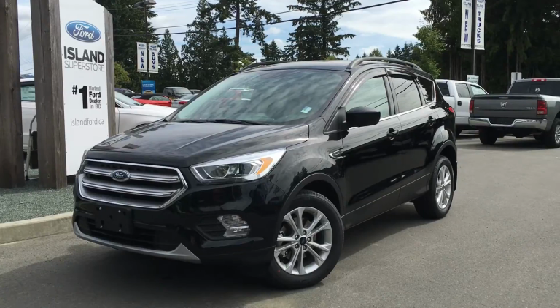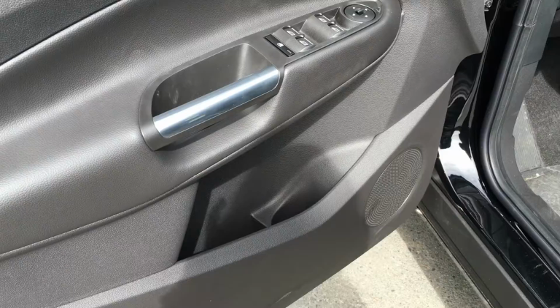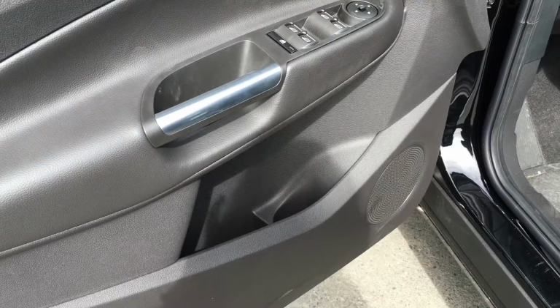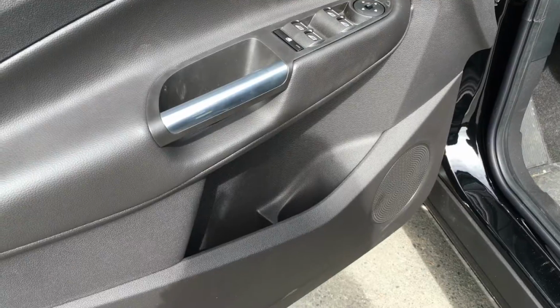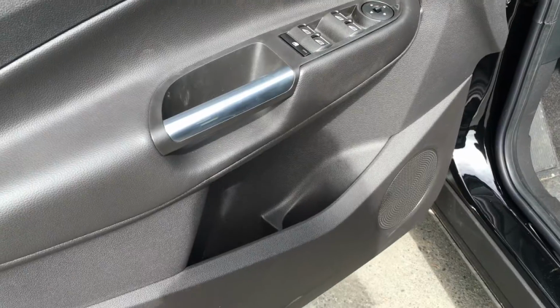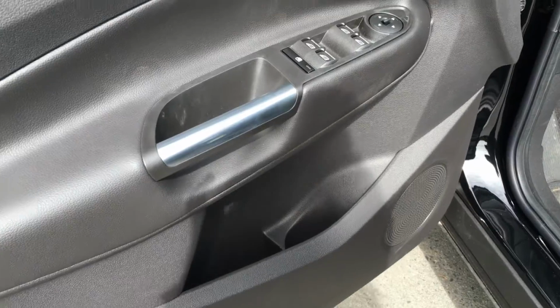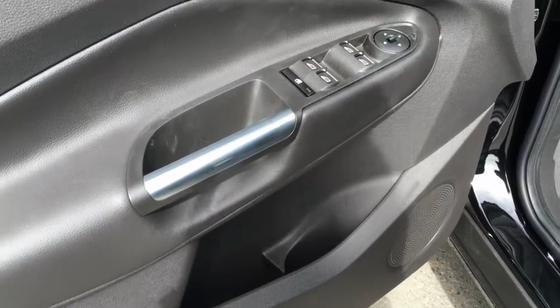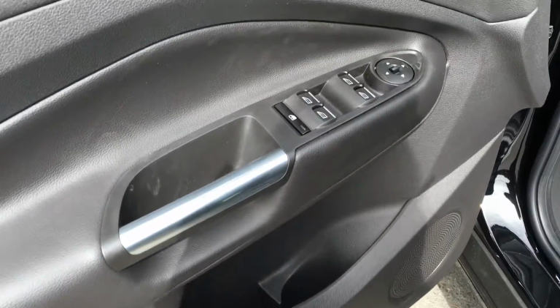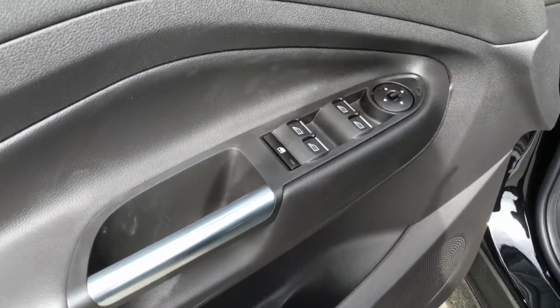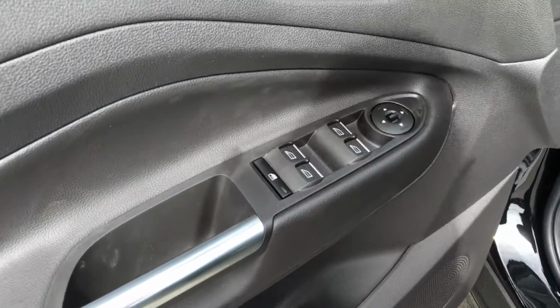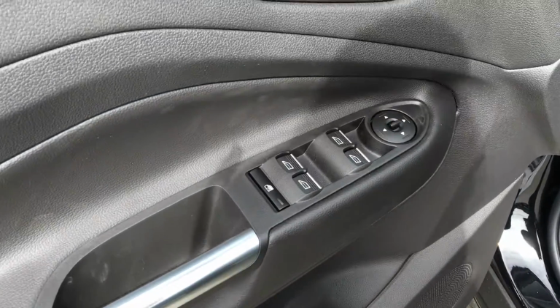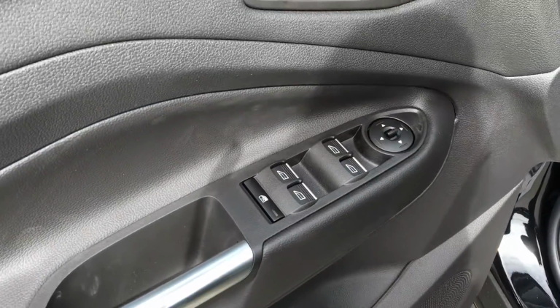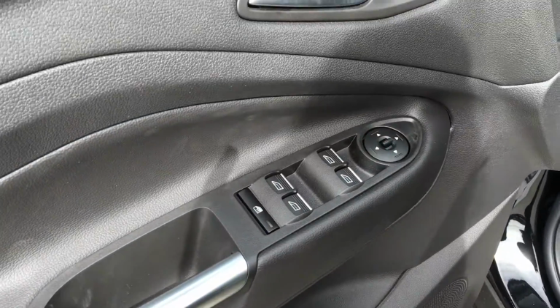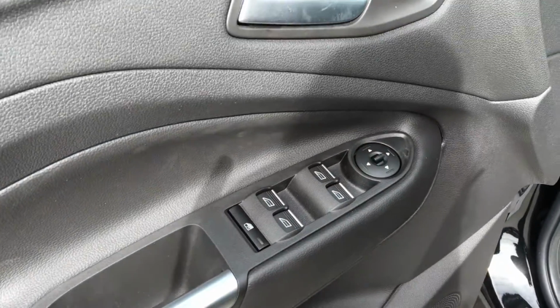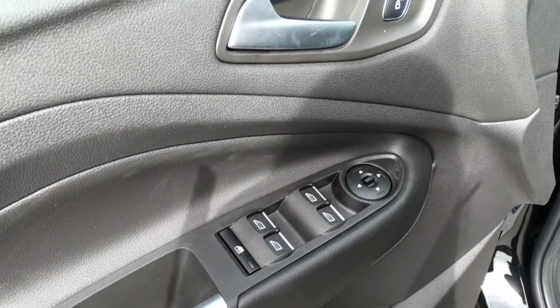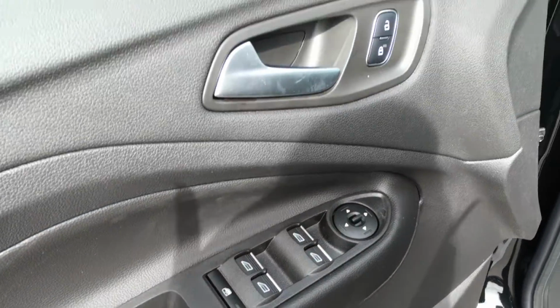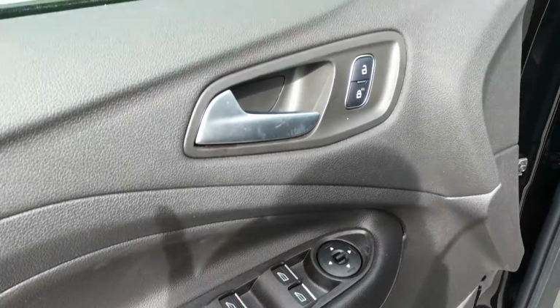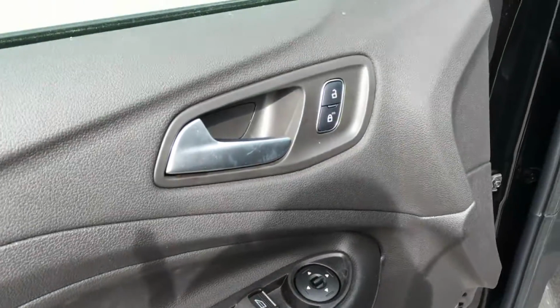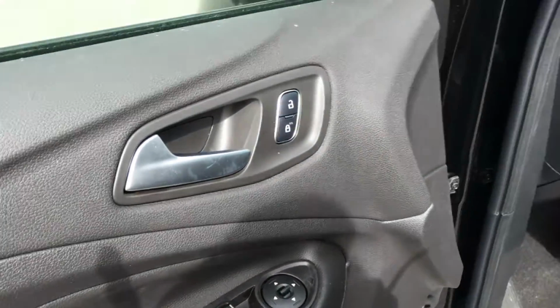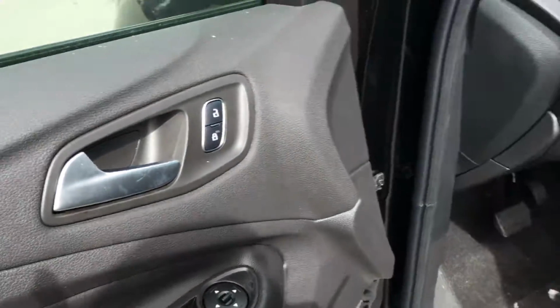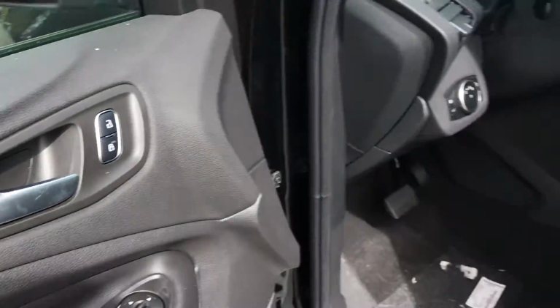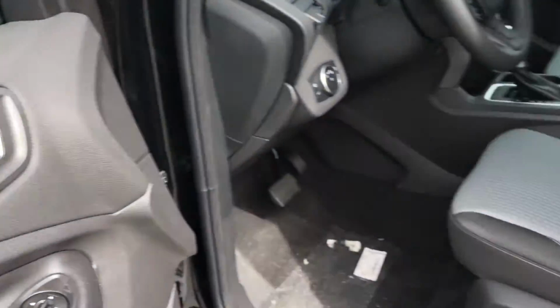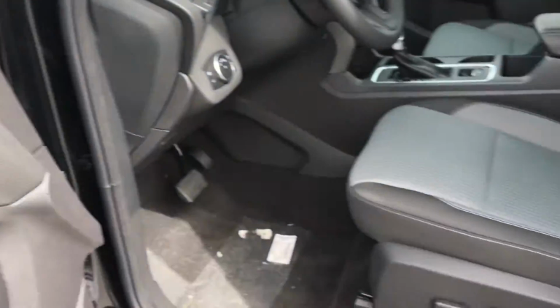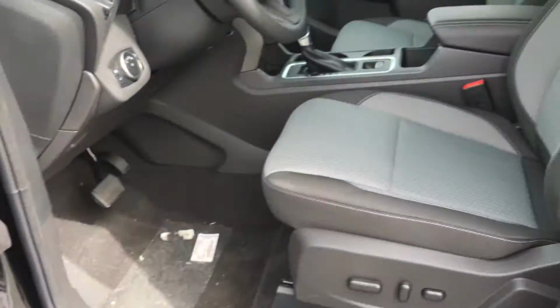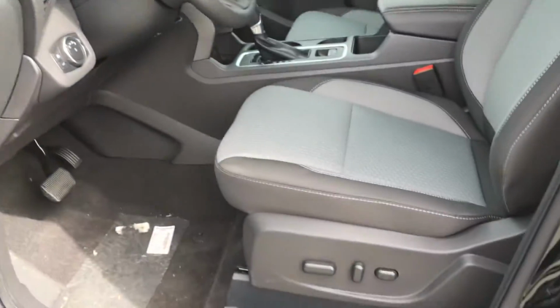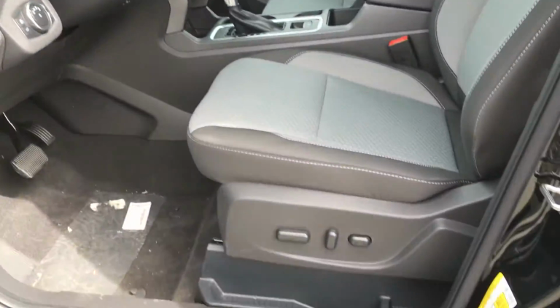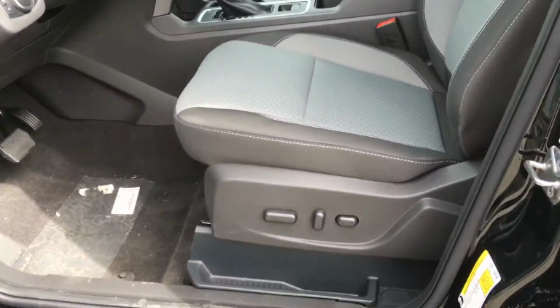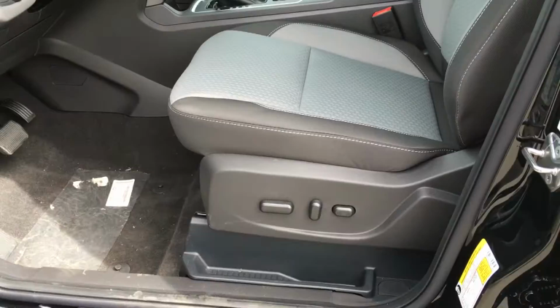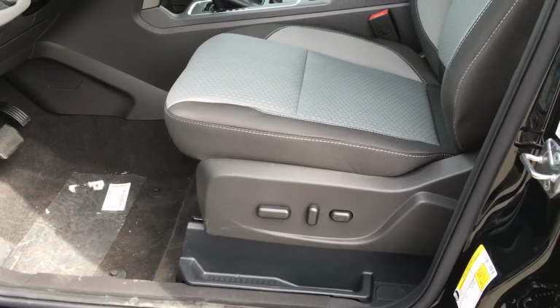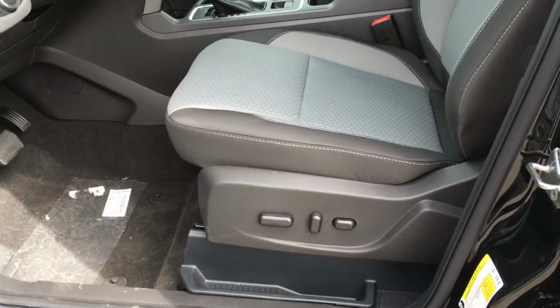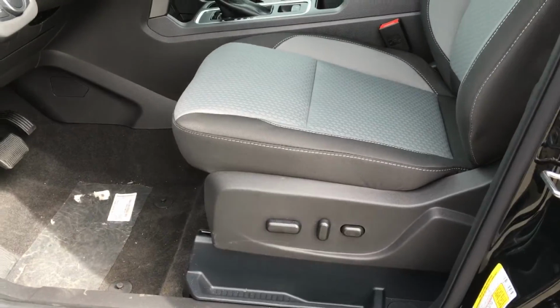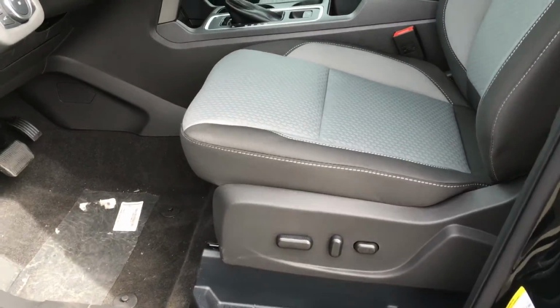Door storage with cup holder, power windows, mirrors, and locks. Power driver's seat with lumbar support.